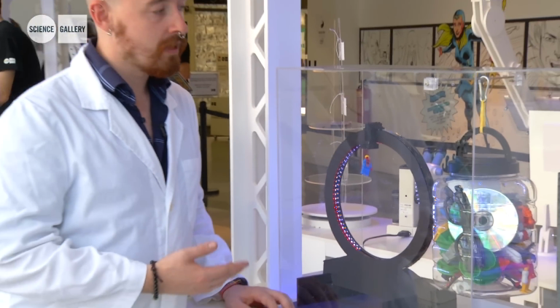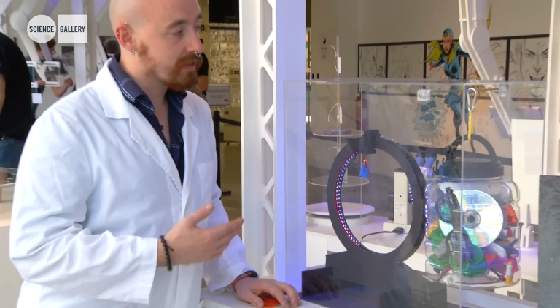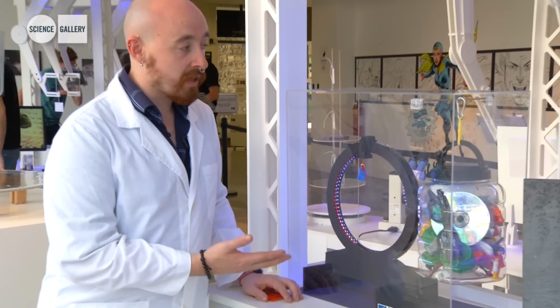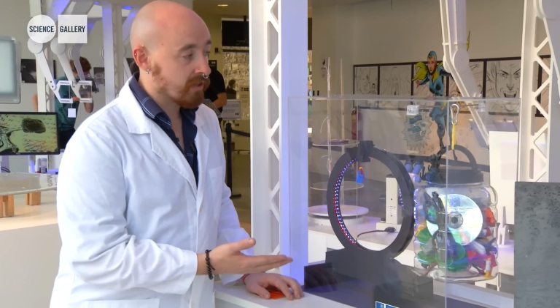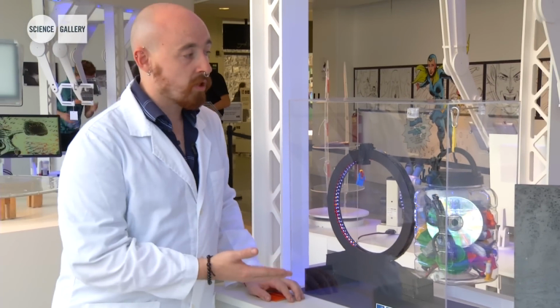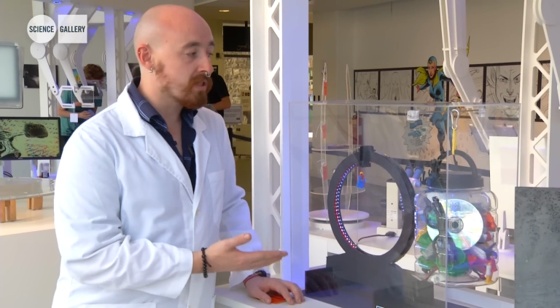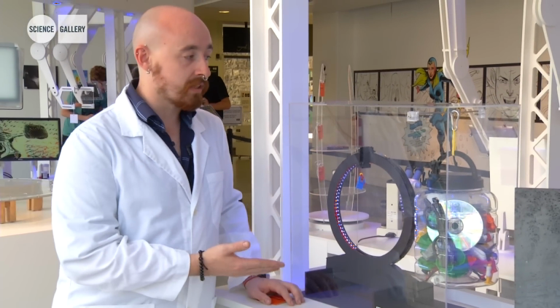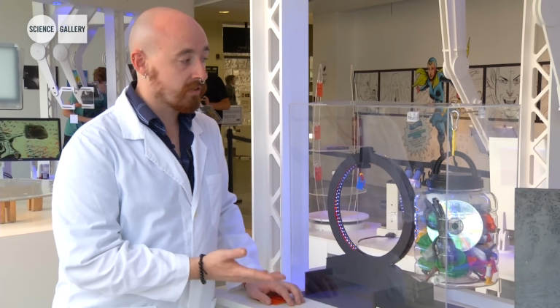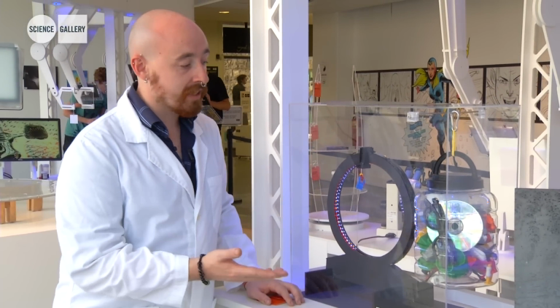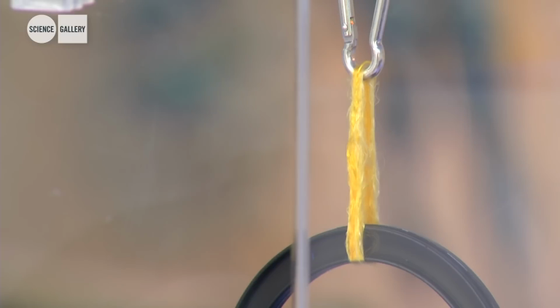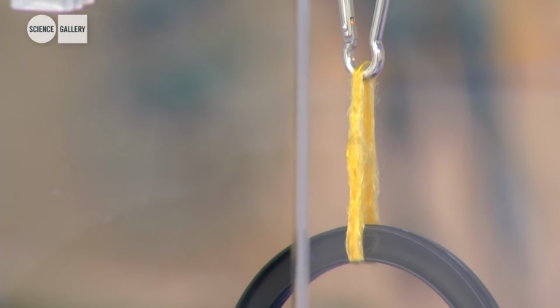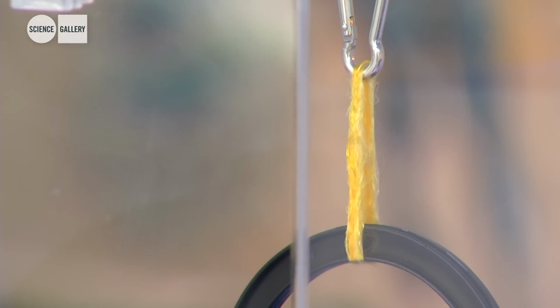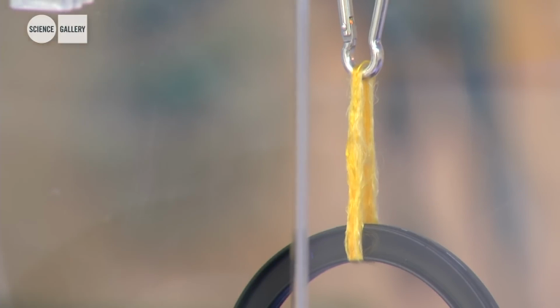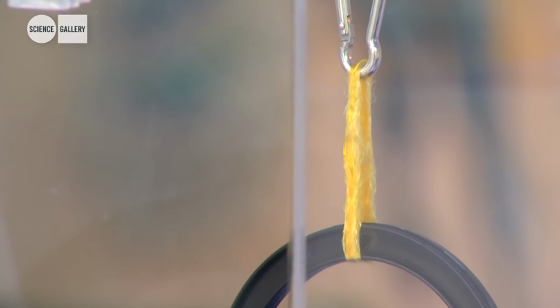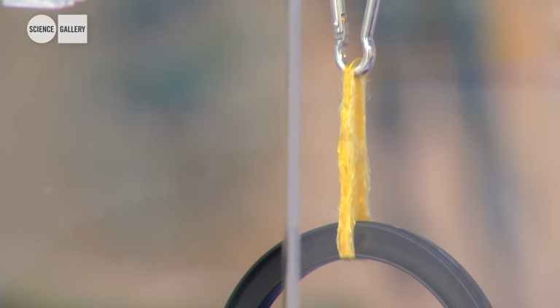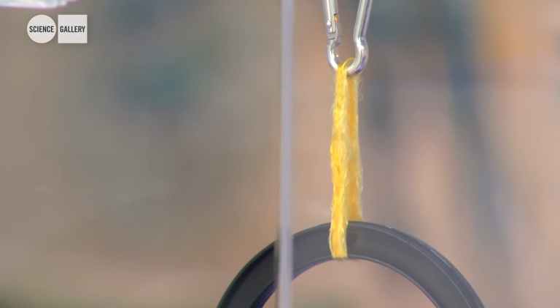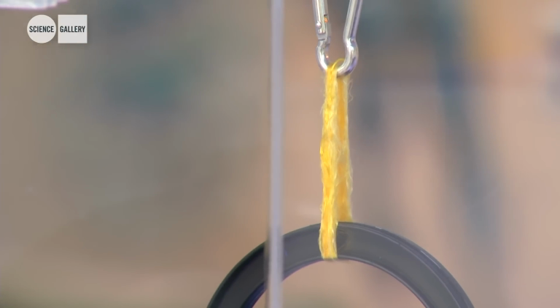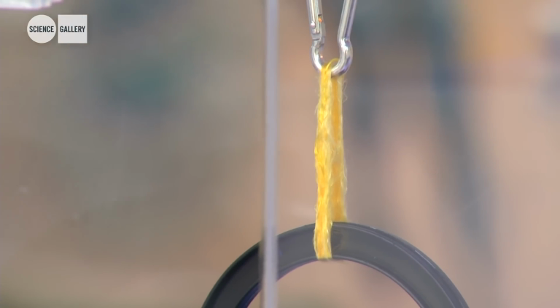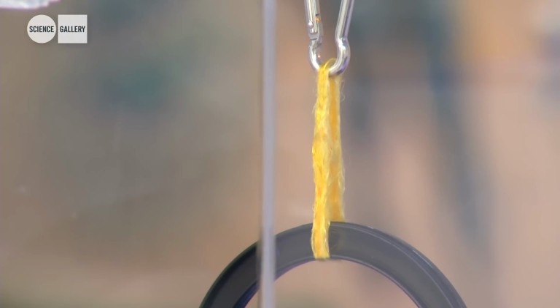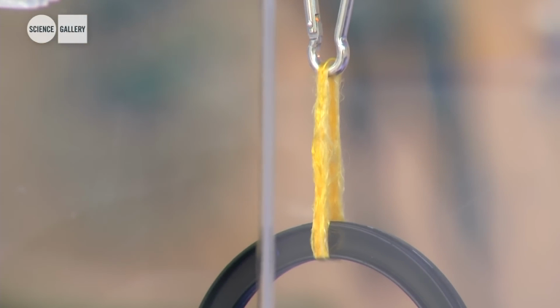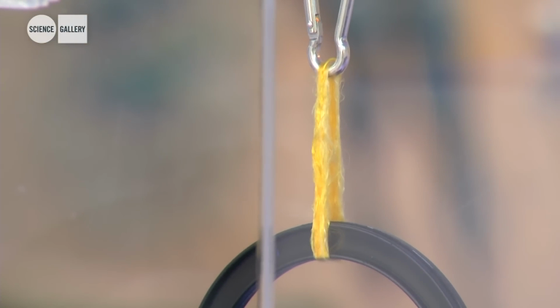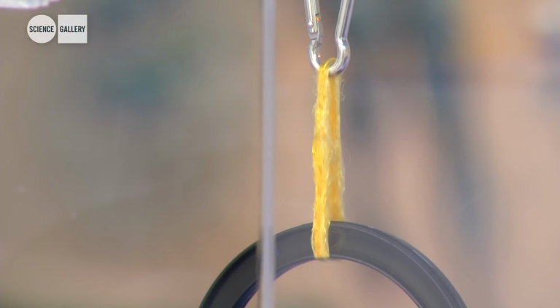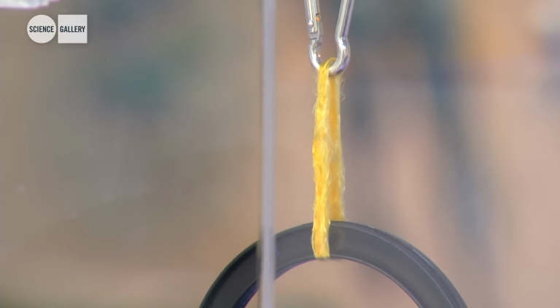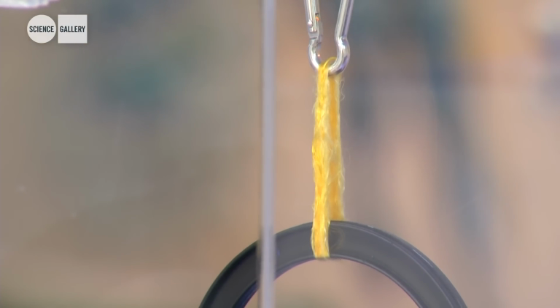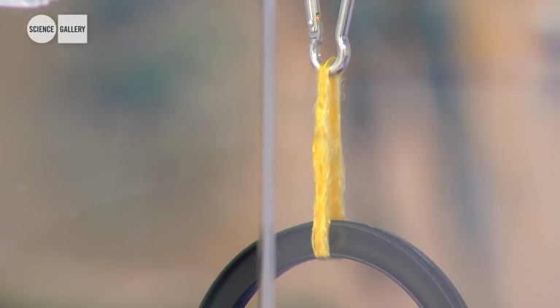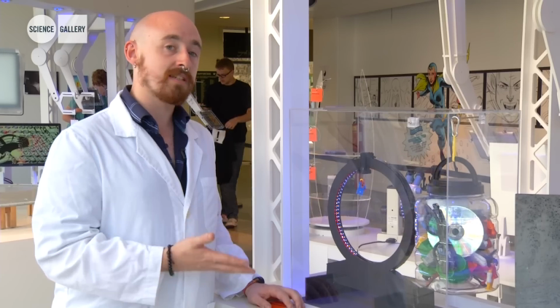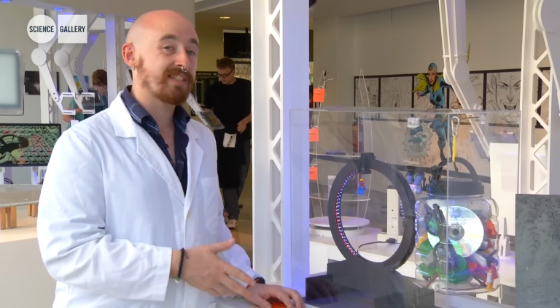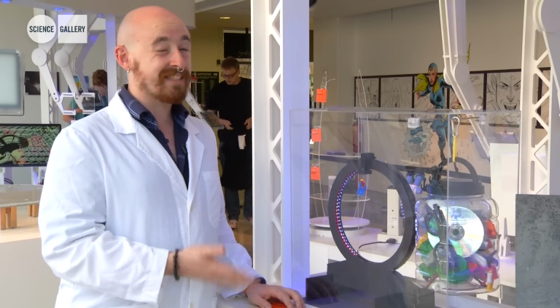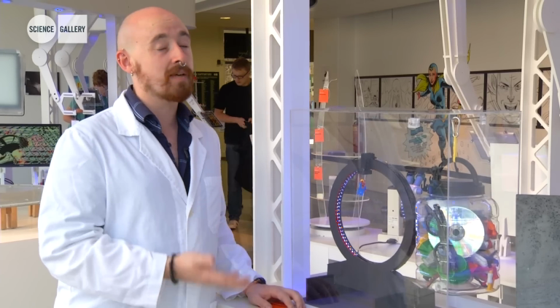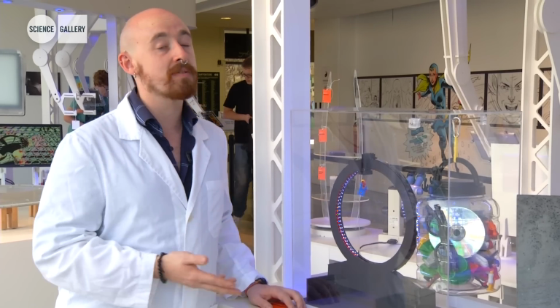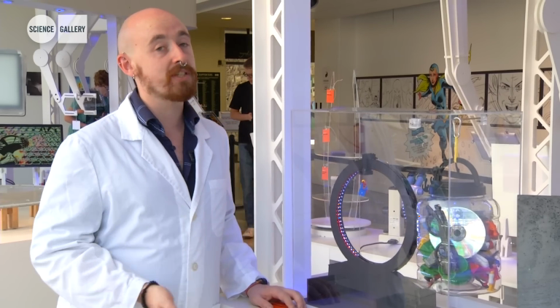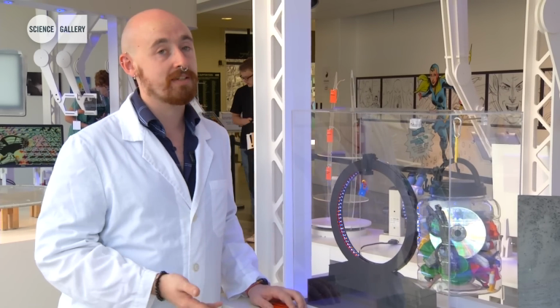This spider silk rope is holding currently about a kilogram, but we actually think it could carry up to six or ten times as much as that.